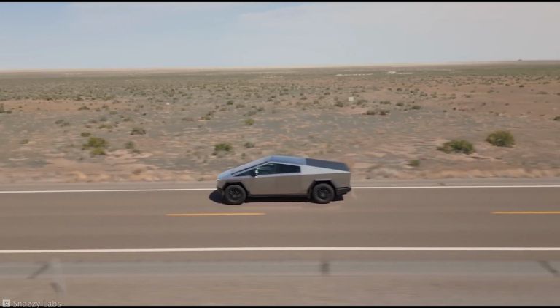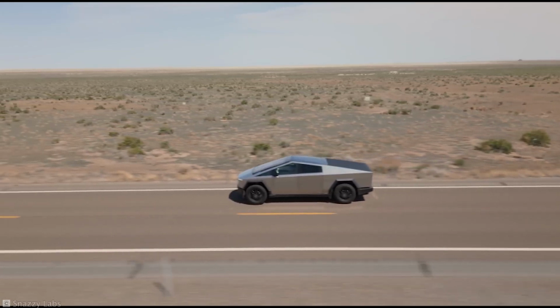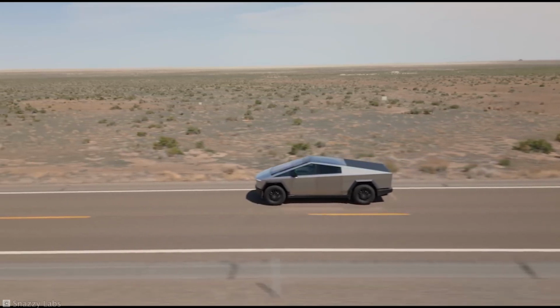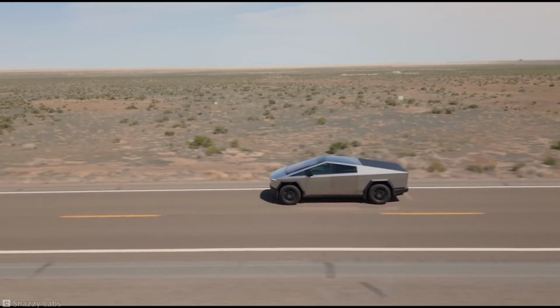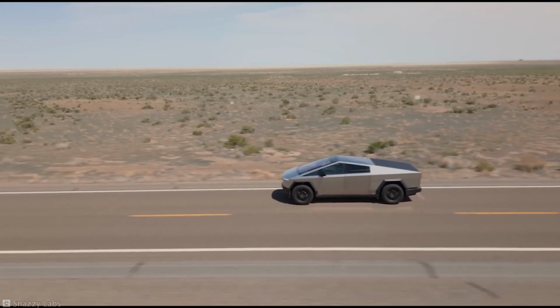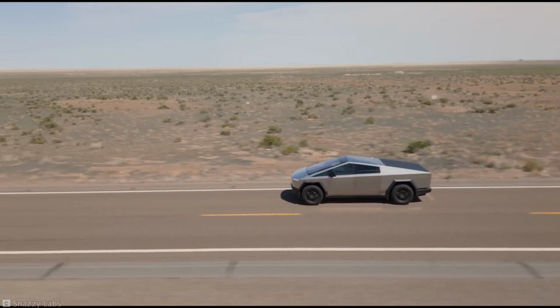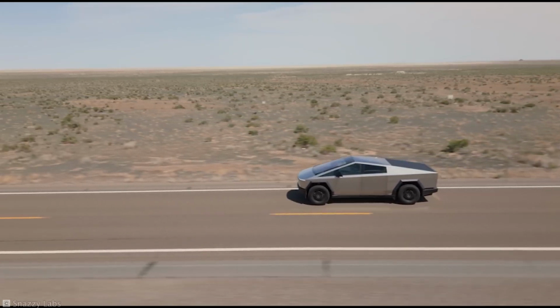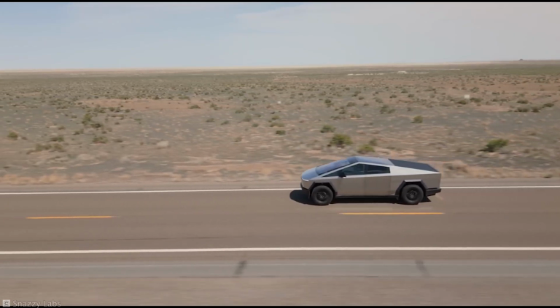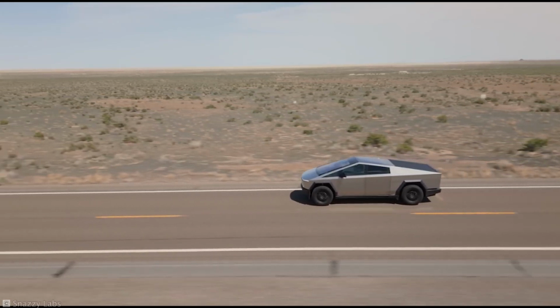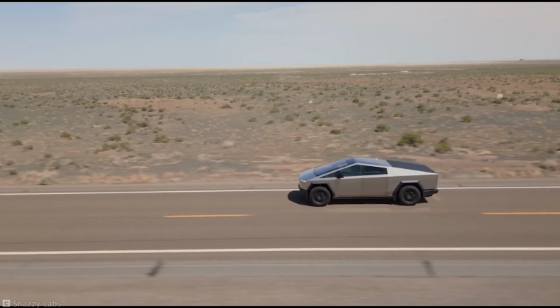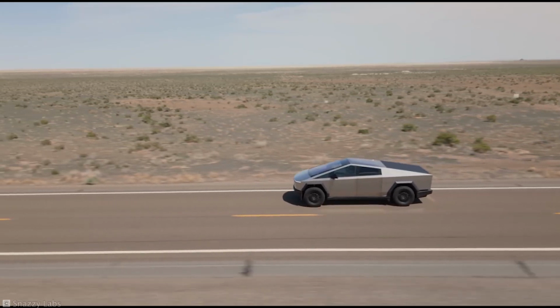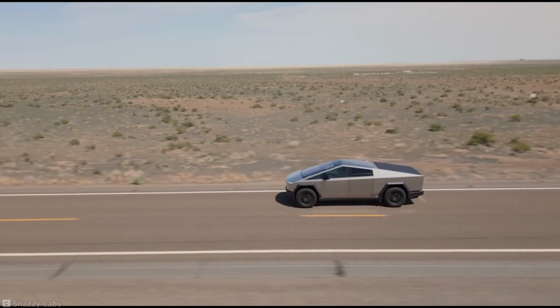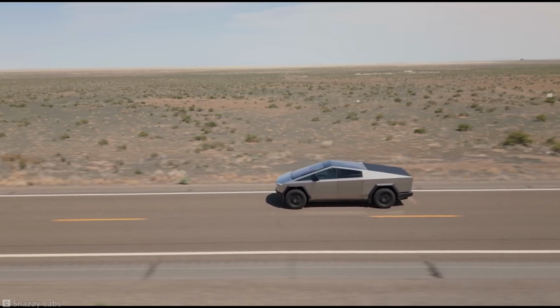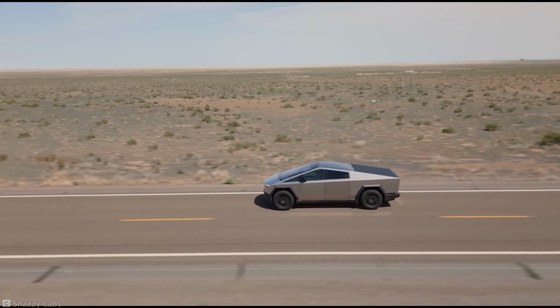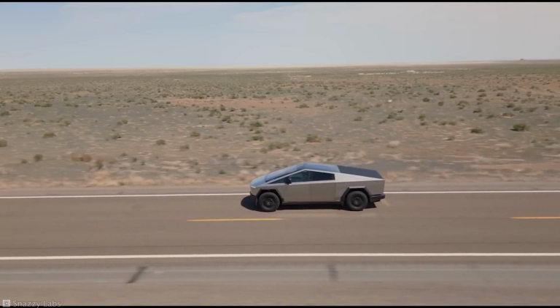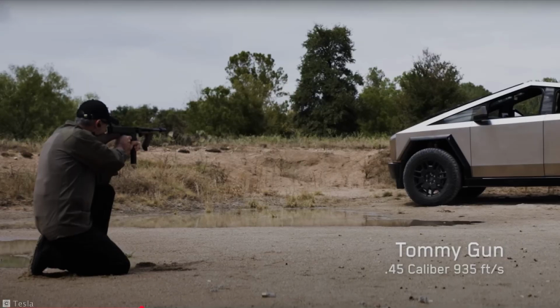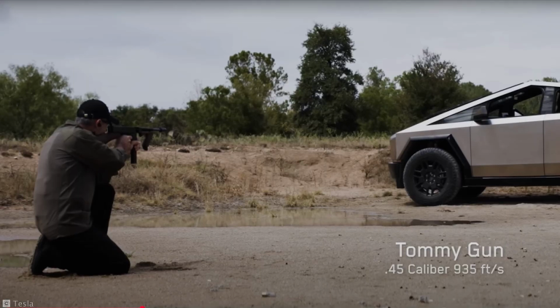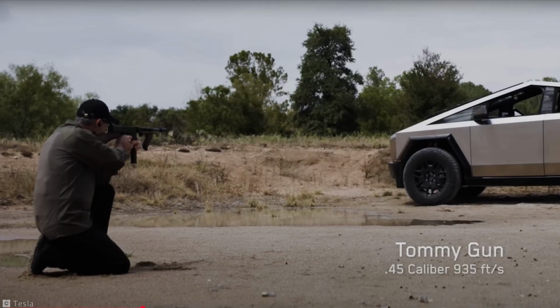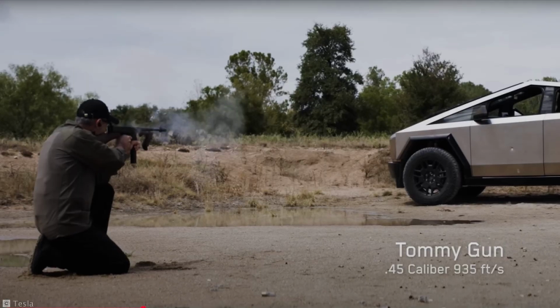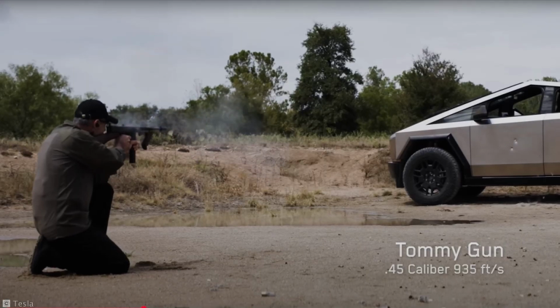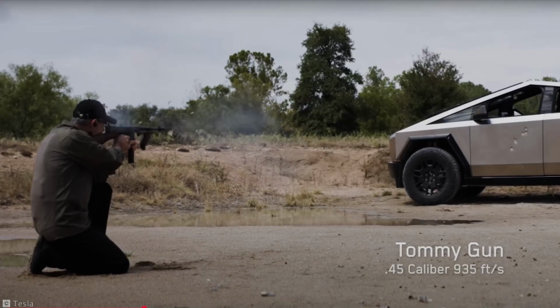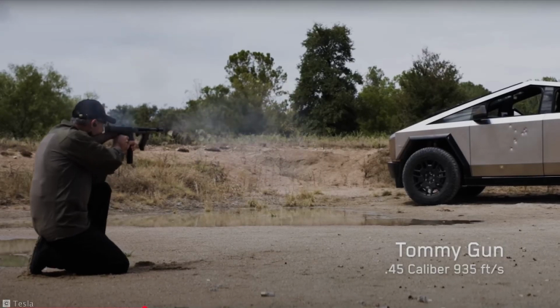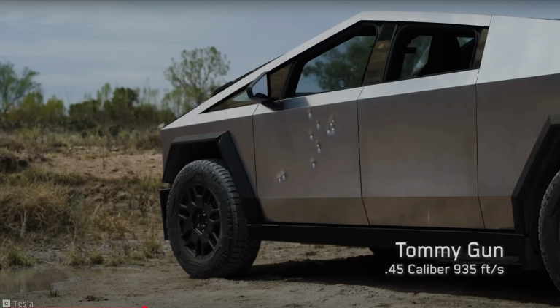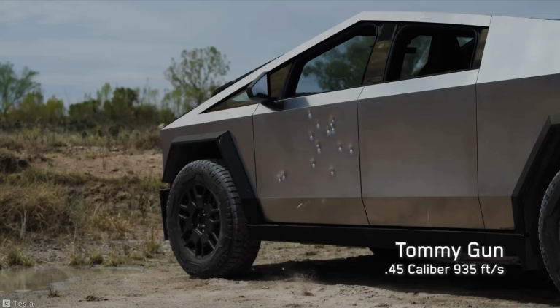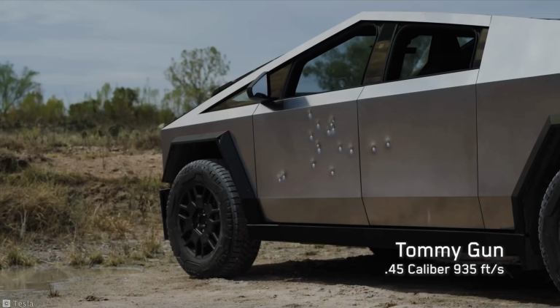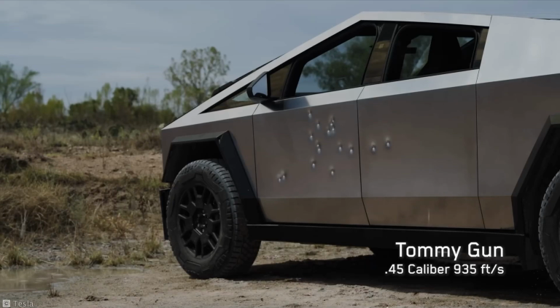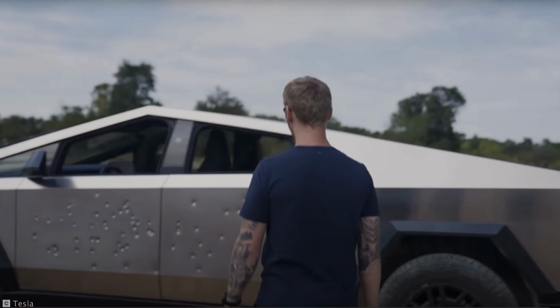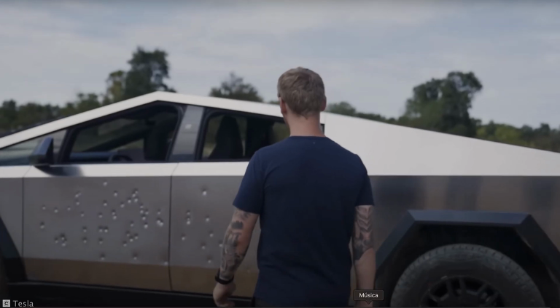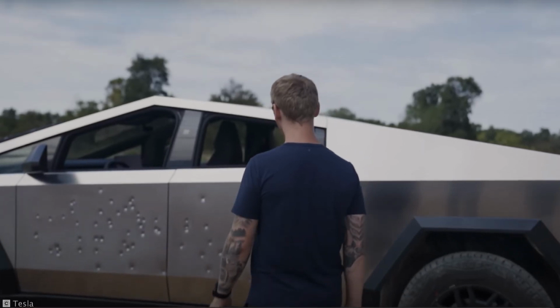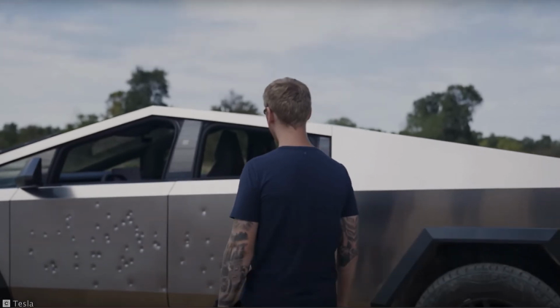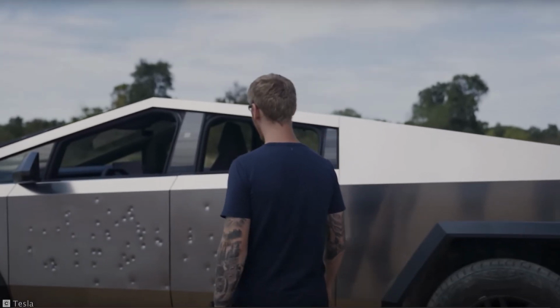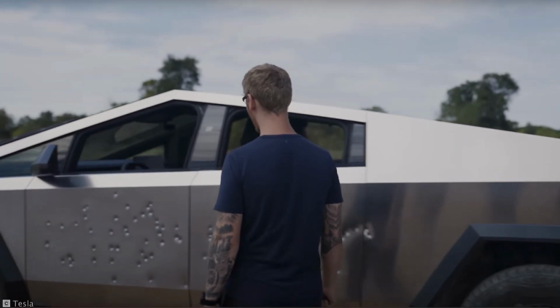Not even the glass doors of the lobby were broken. For a vehicle already marketed as bulletproof, this incident just added a new layer to its reputation.